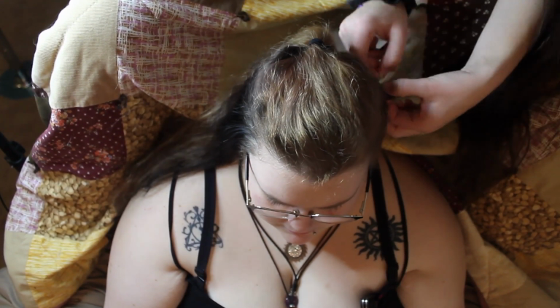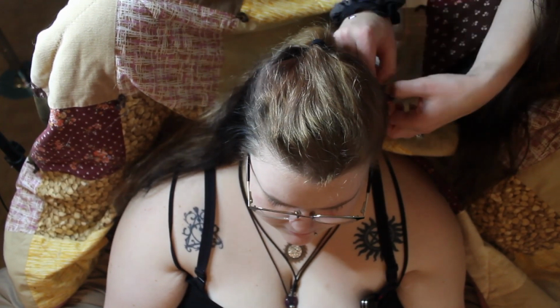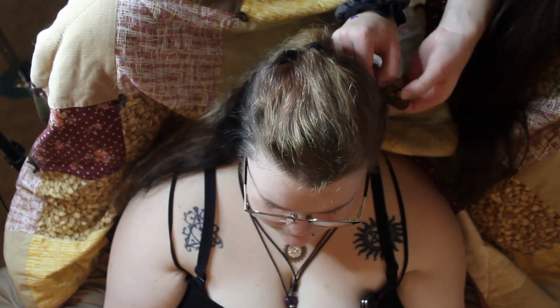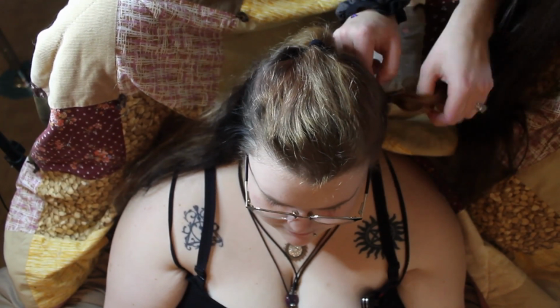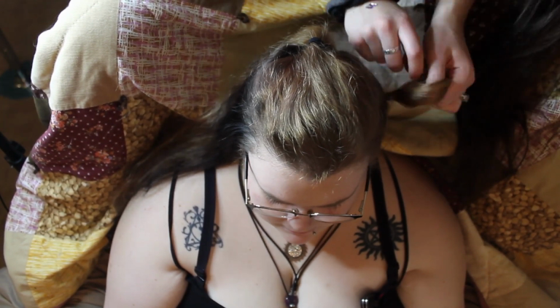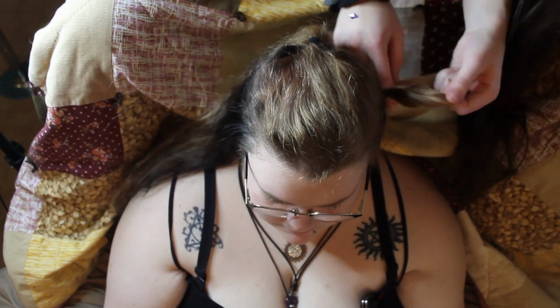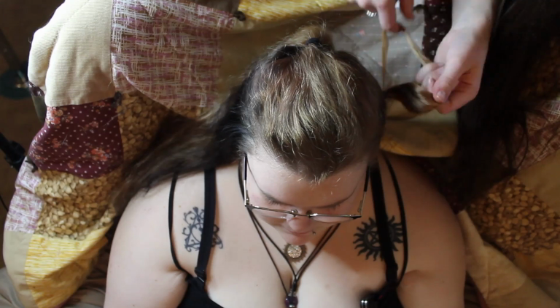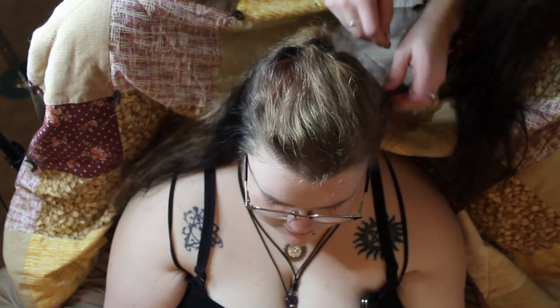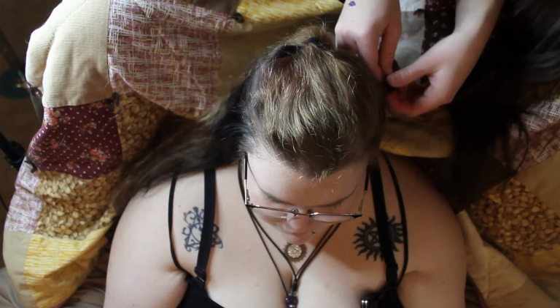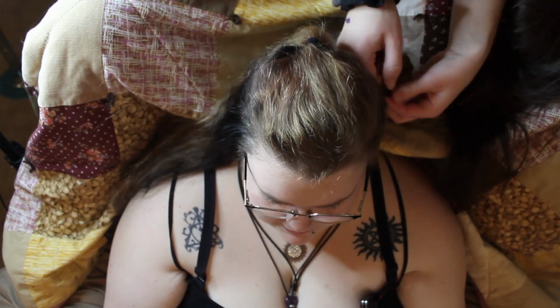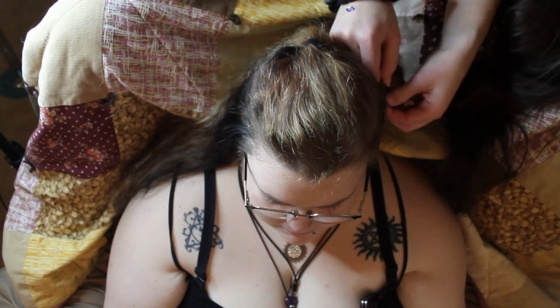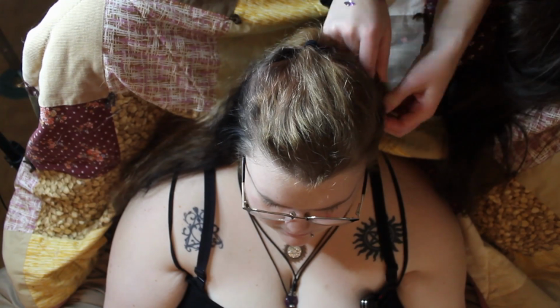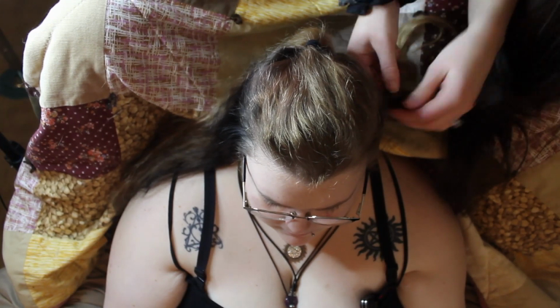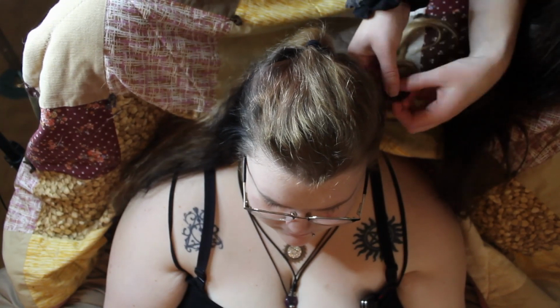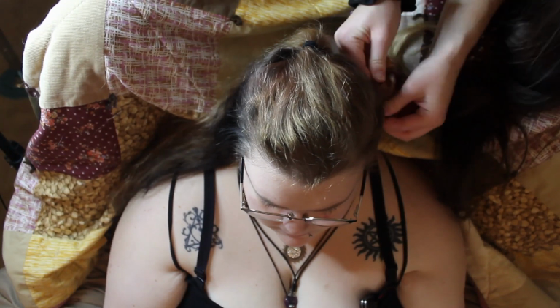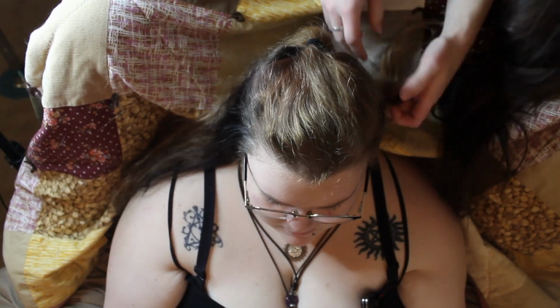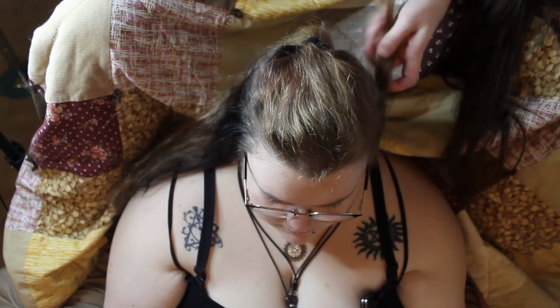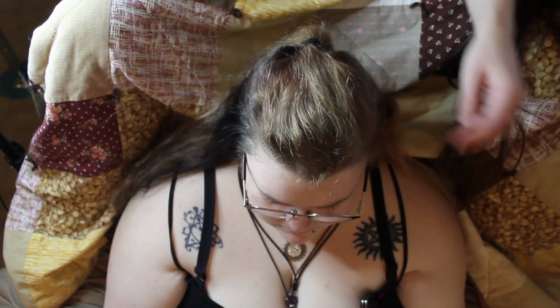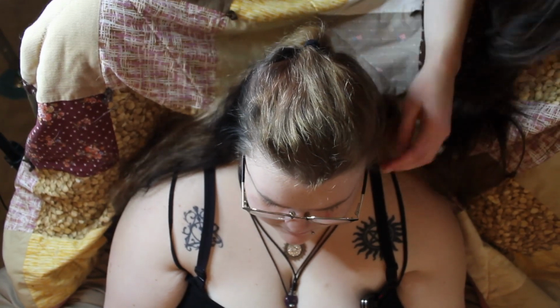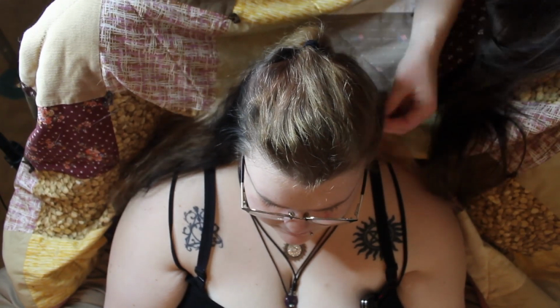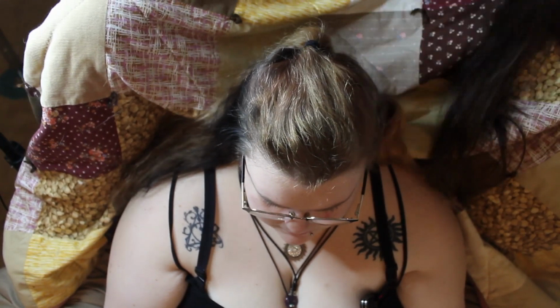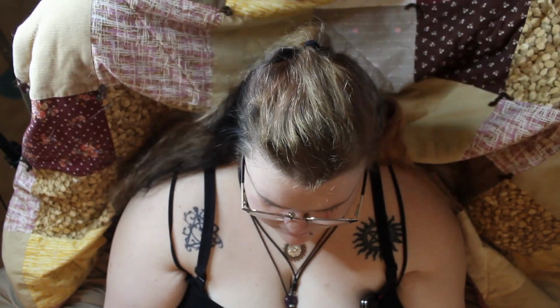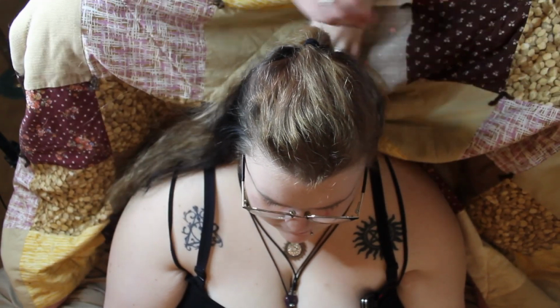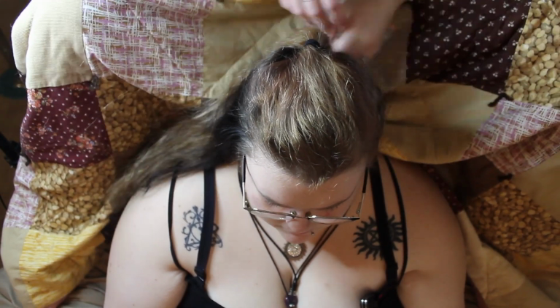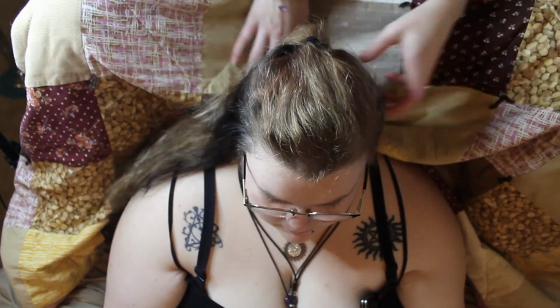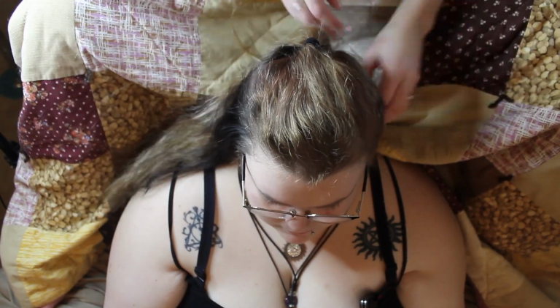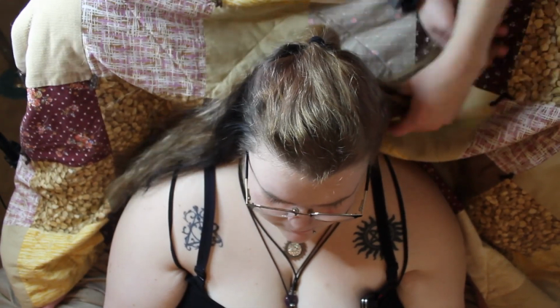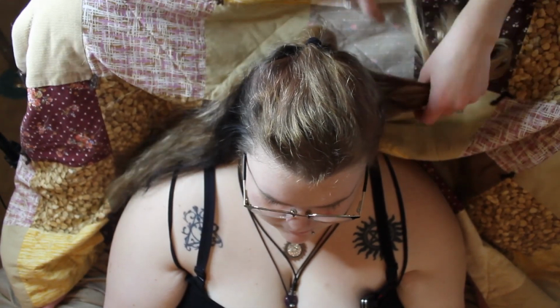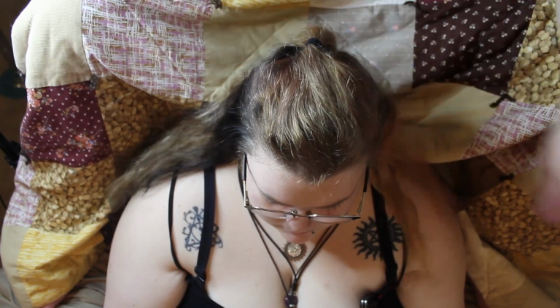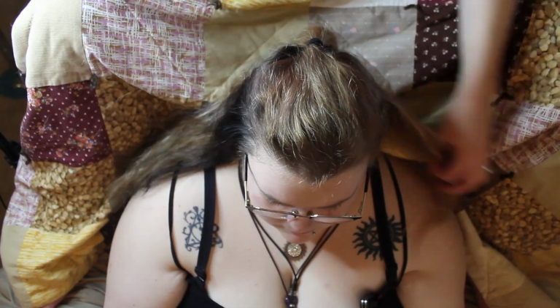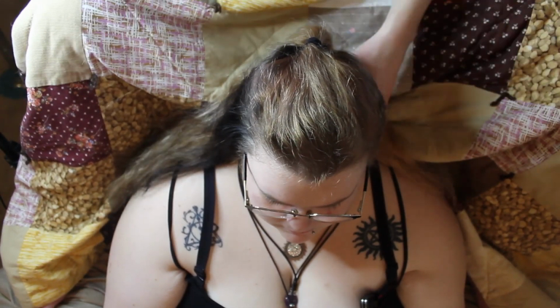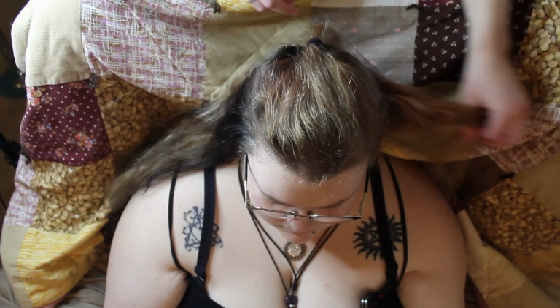Once that hair tie is in, tighten it up and make sure that hair tie is sitting in the spot you wanted.